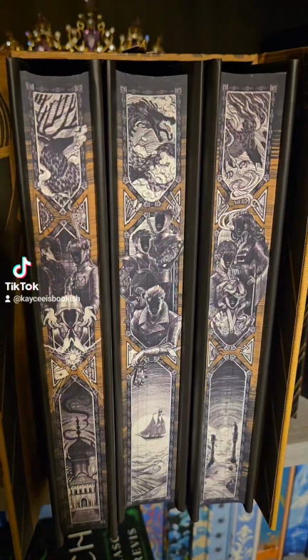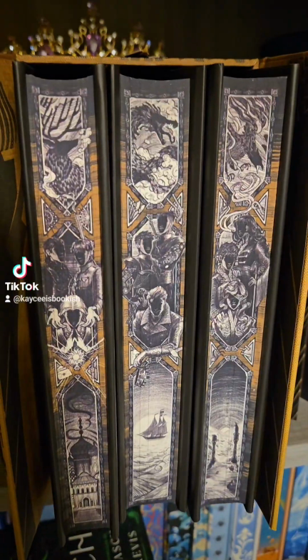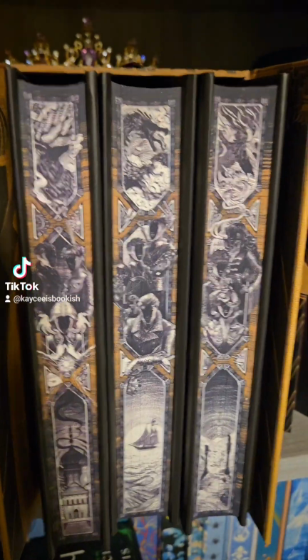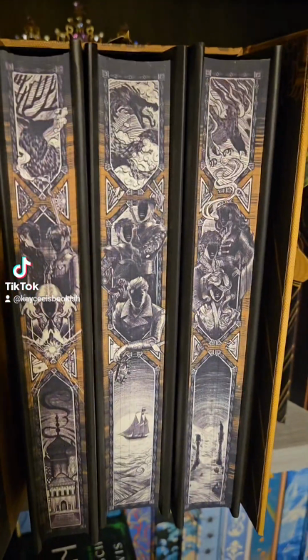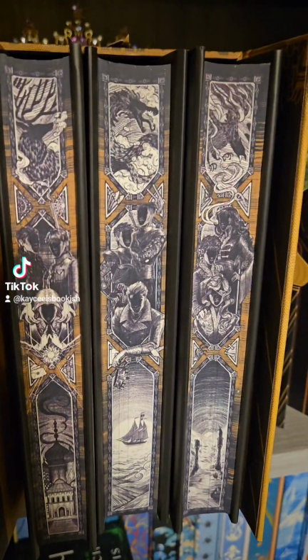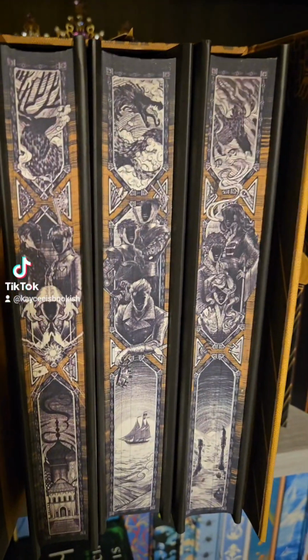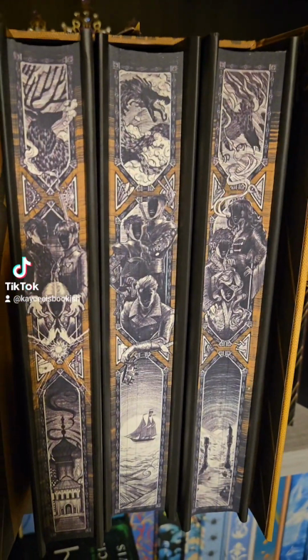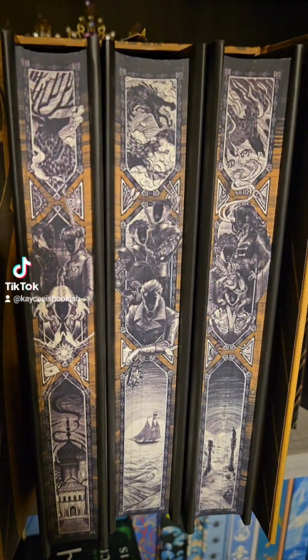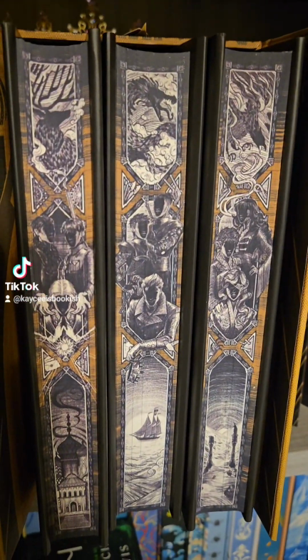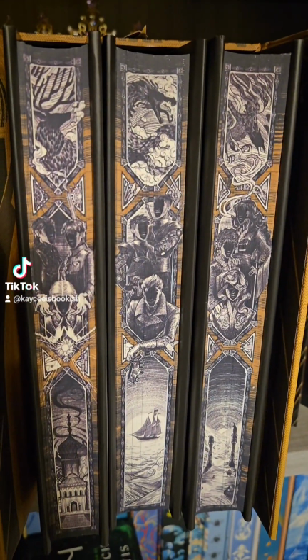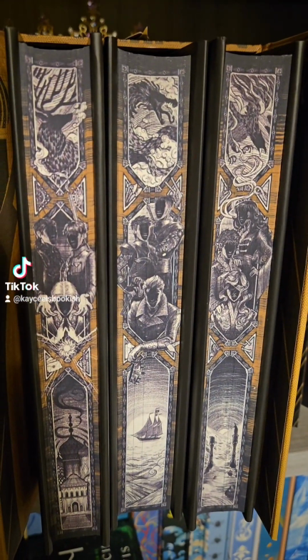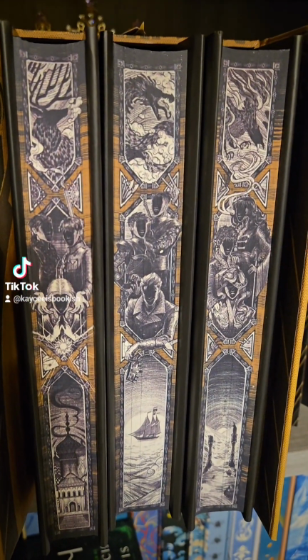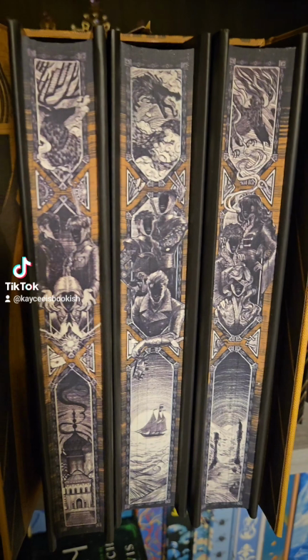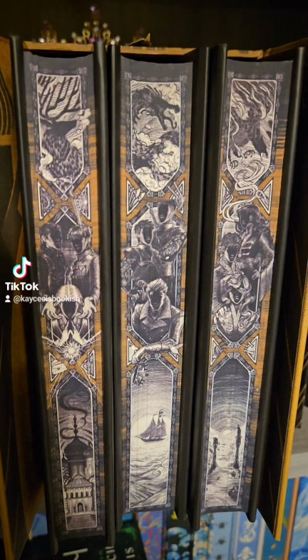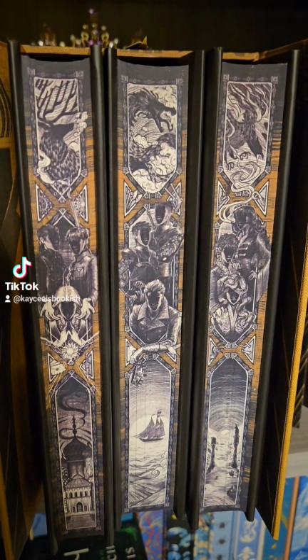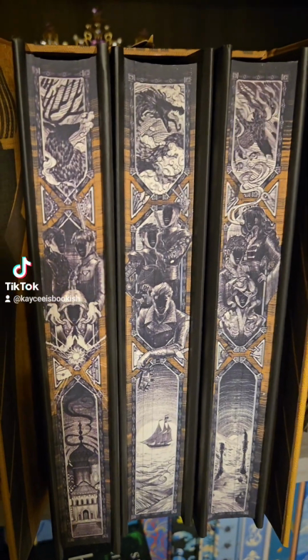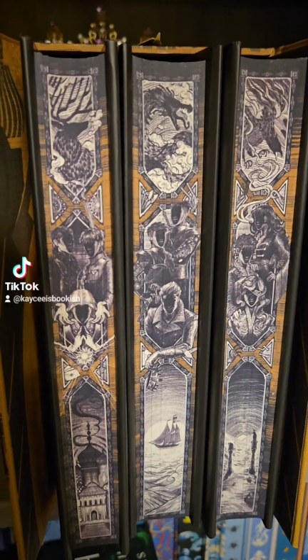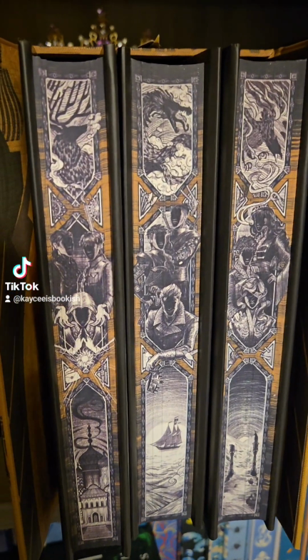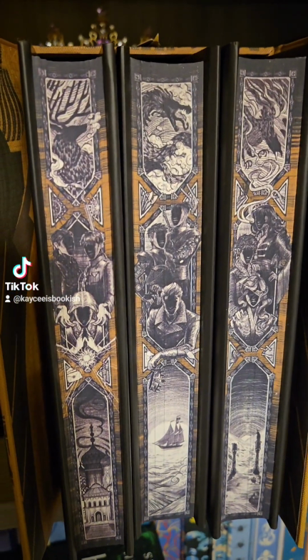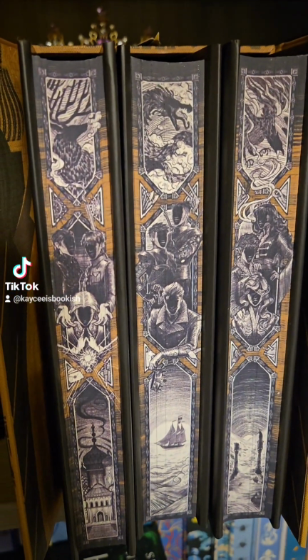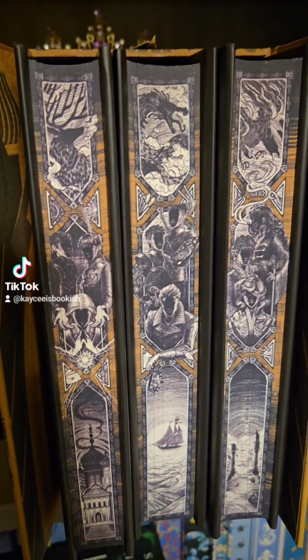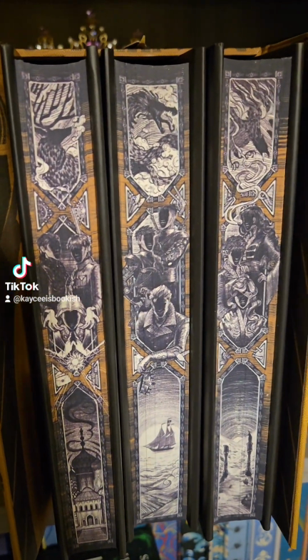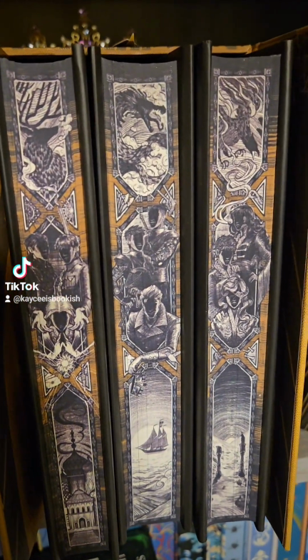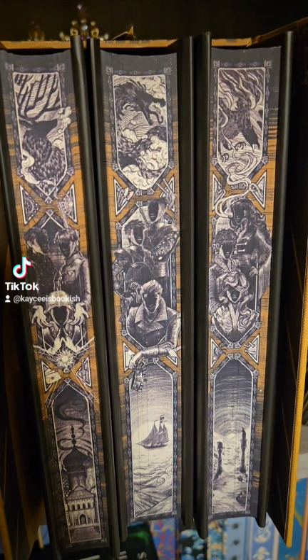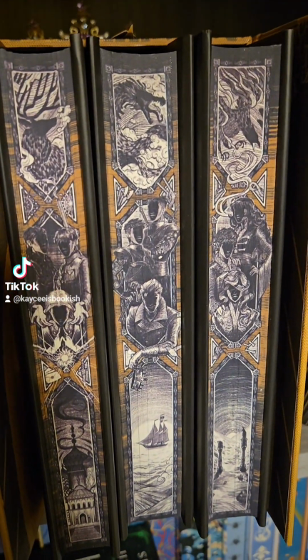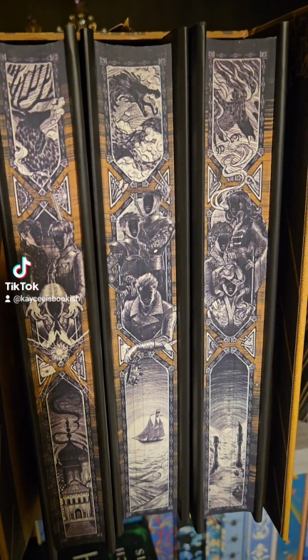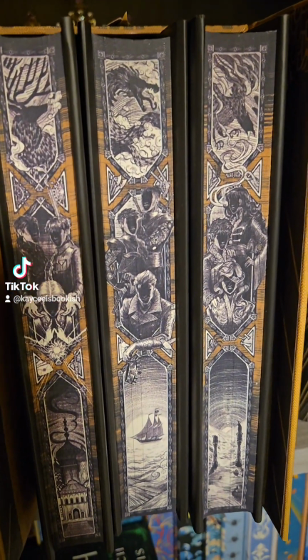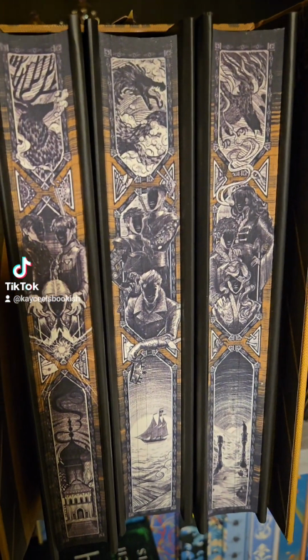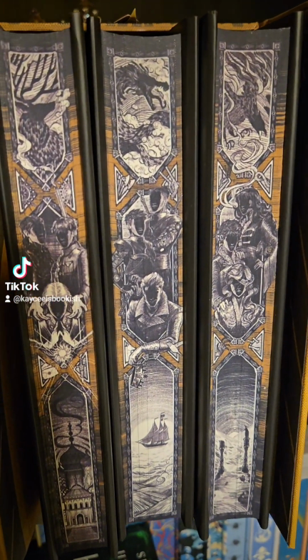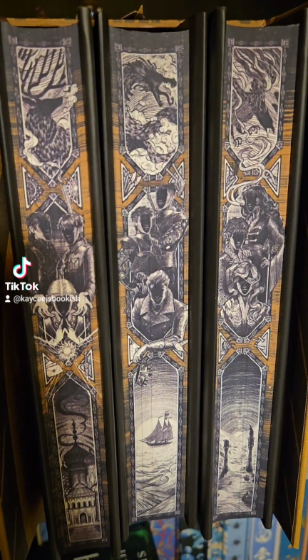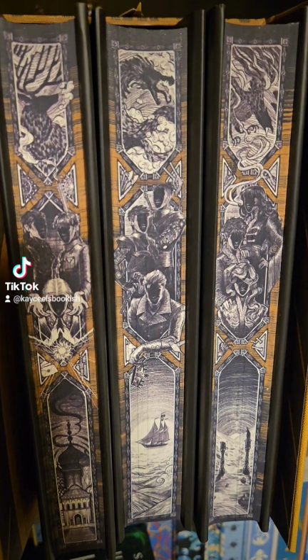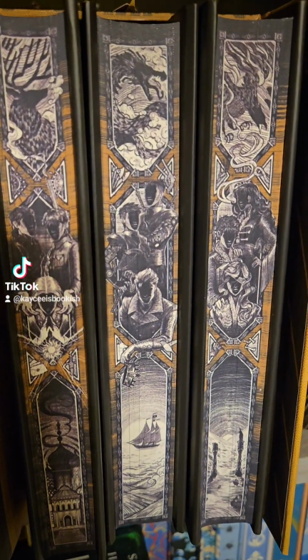Here is what the endpapers look like — the detail work on this. Look at them, they are stunning.